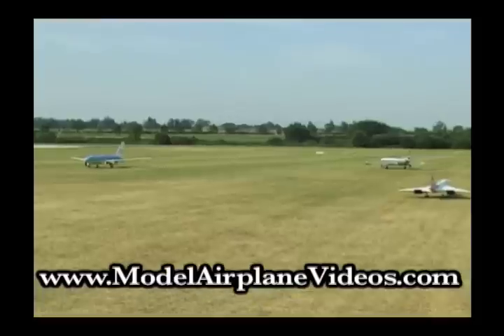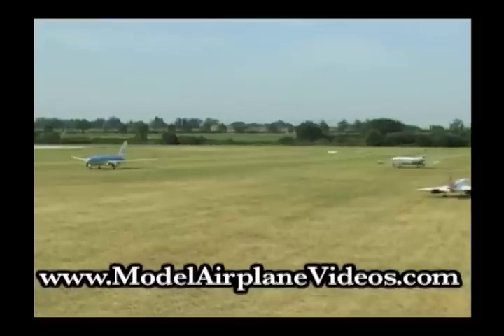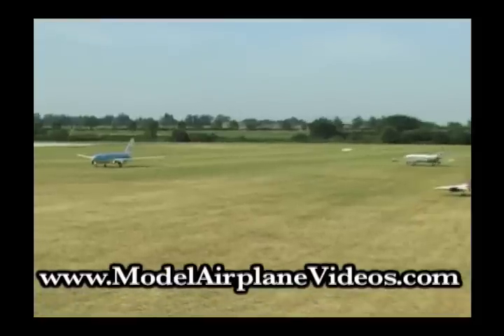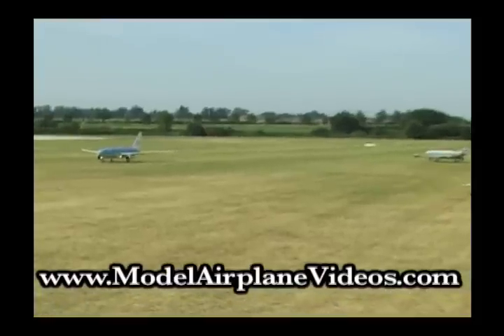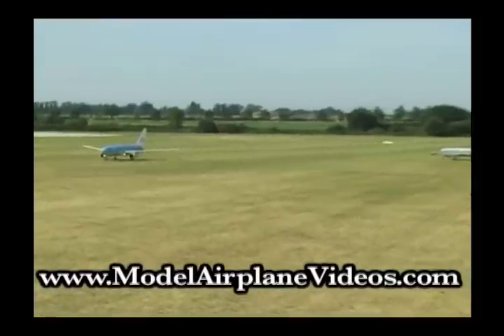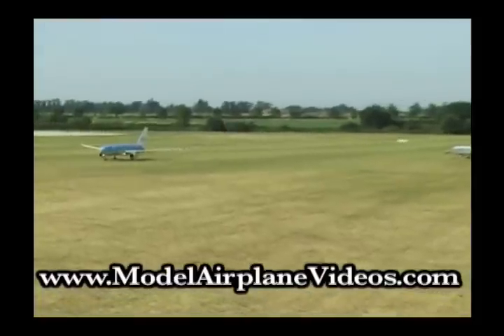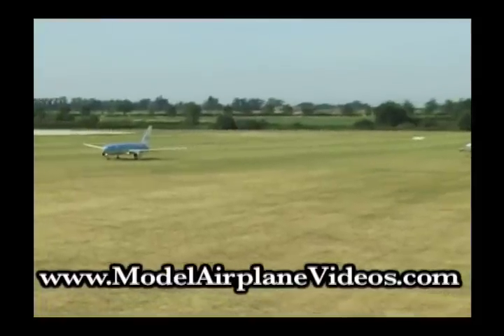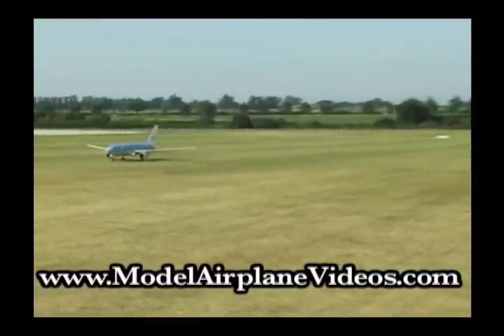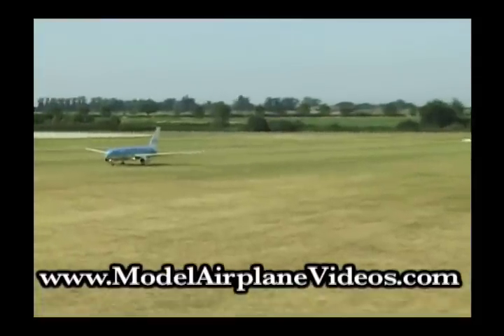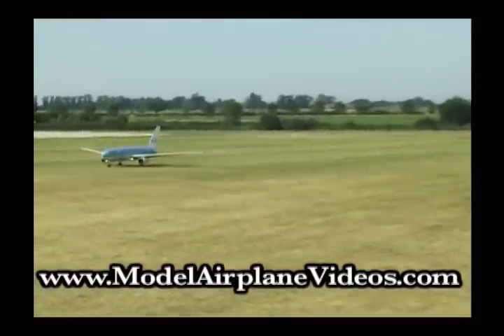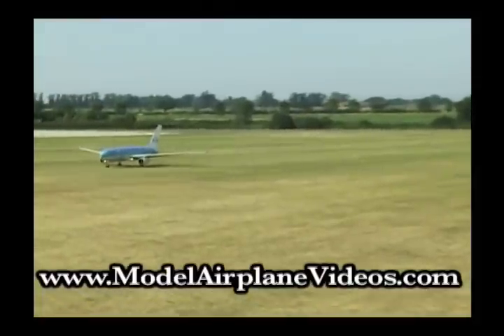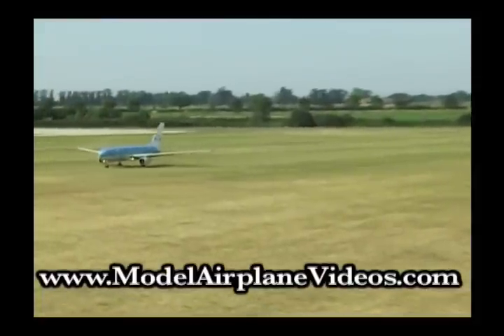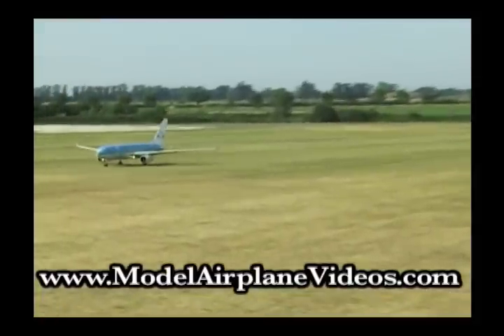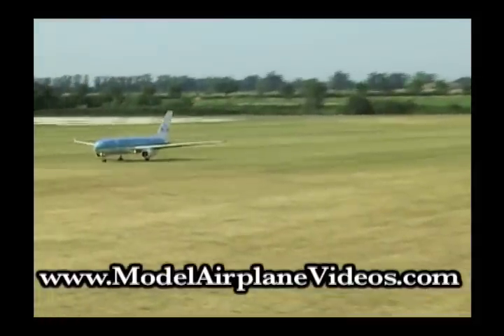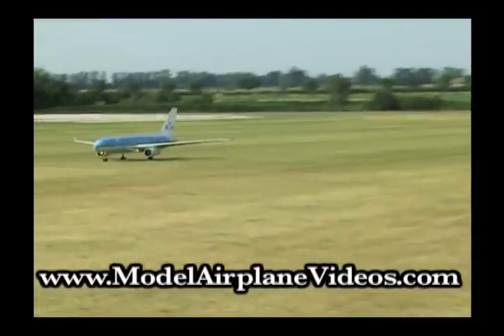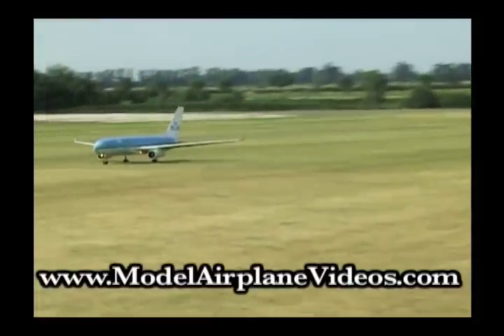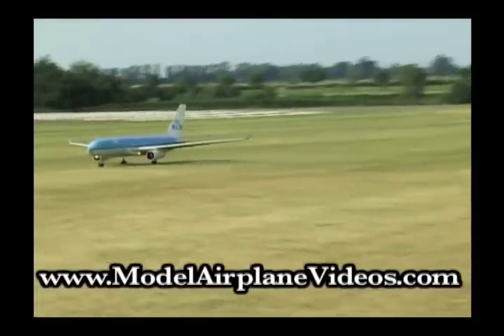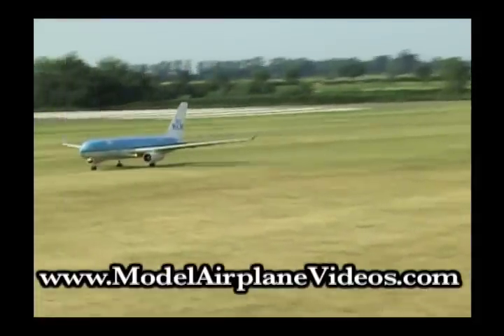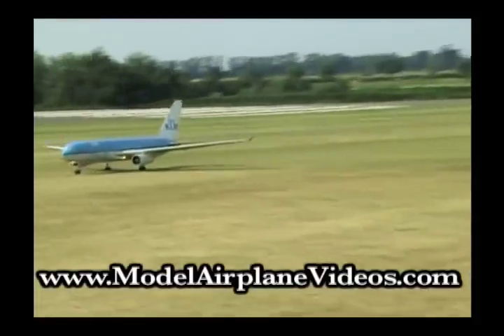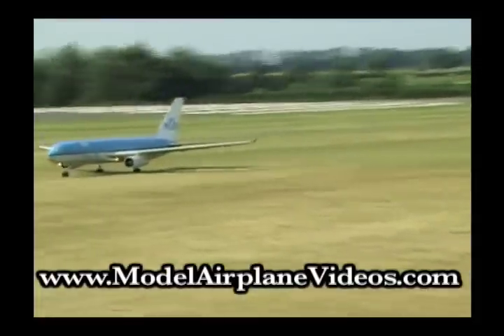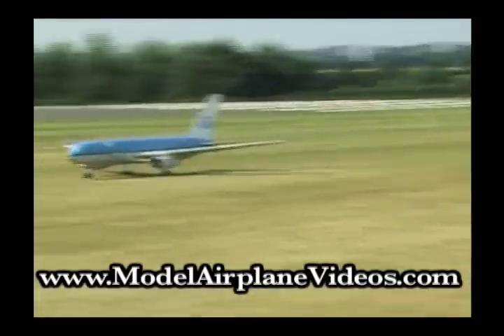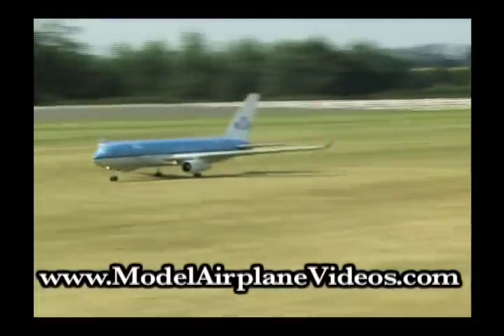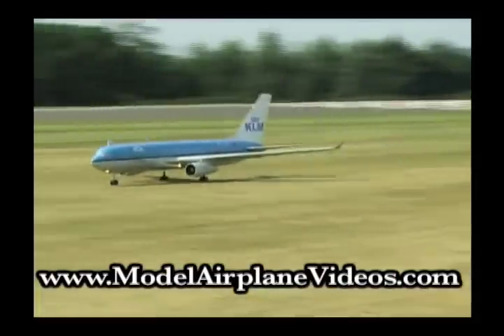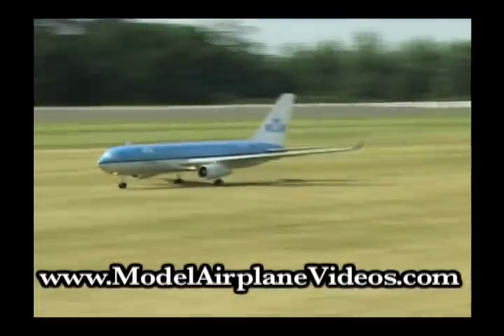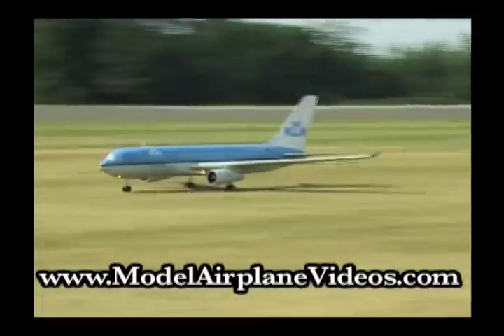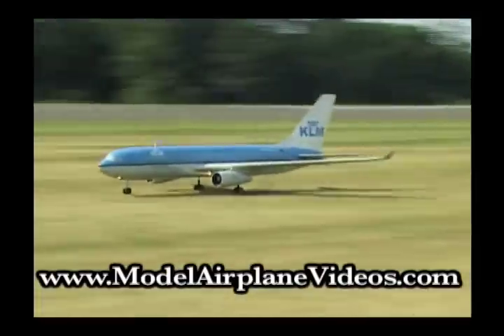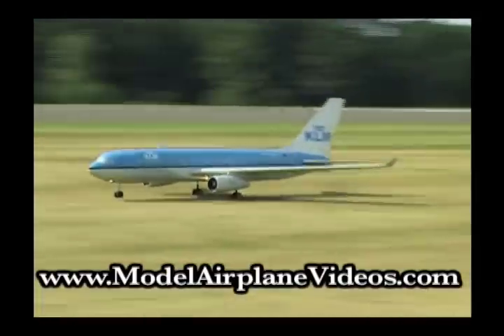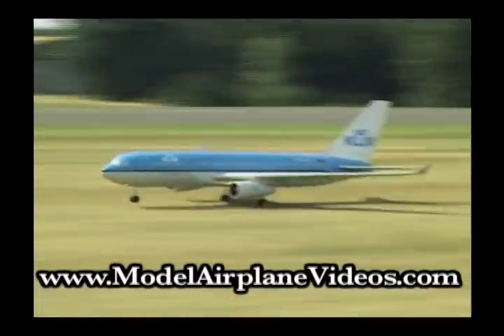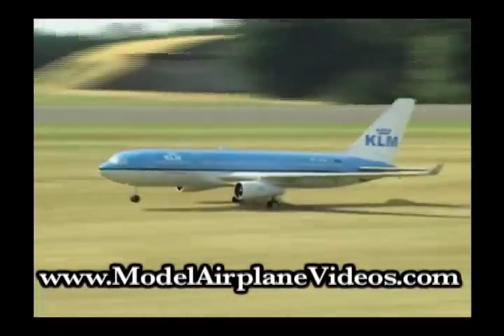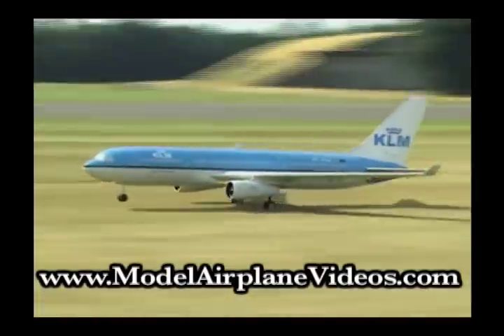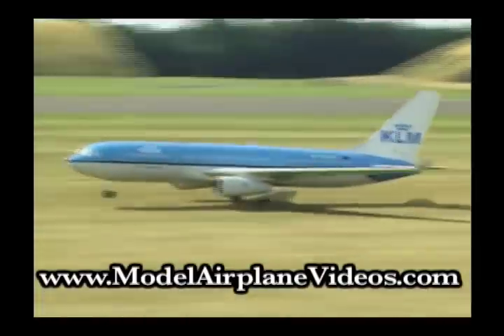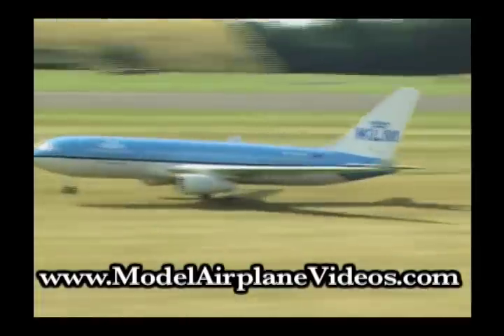Dave guns the Airbus down the strip and into the air.